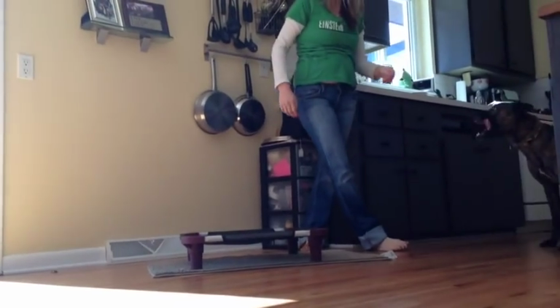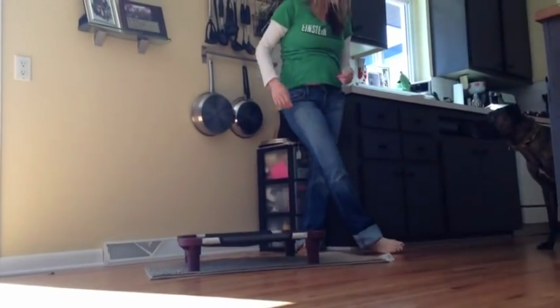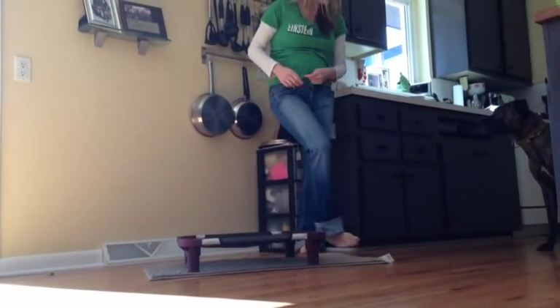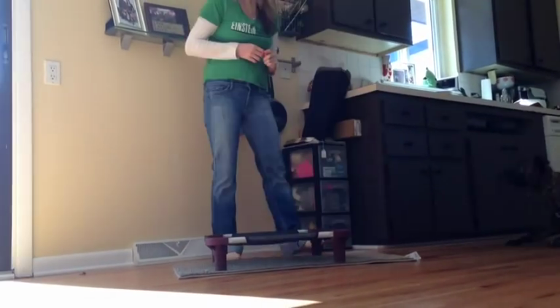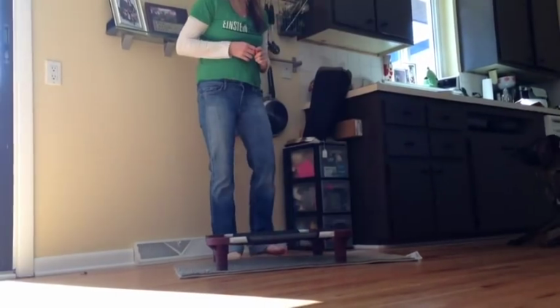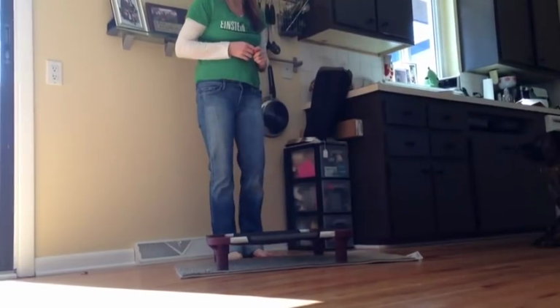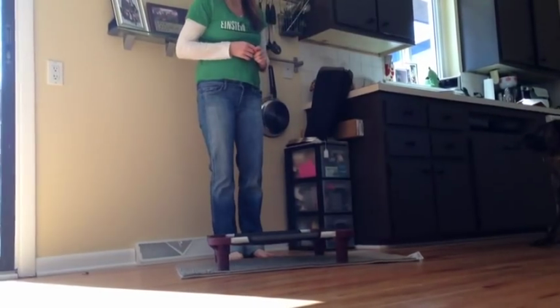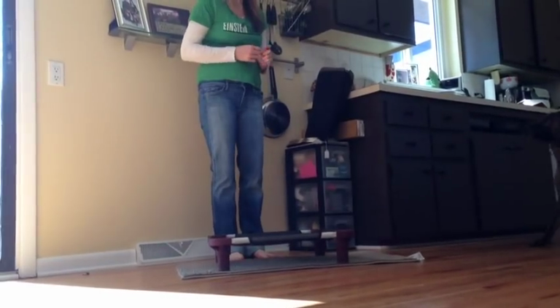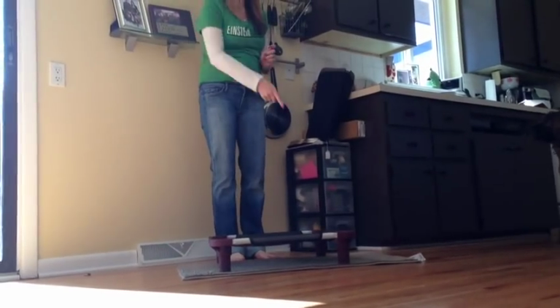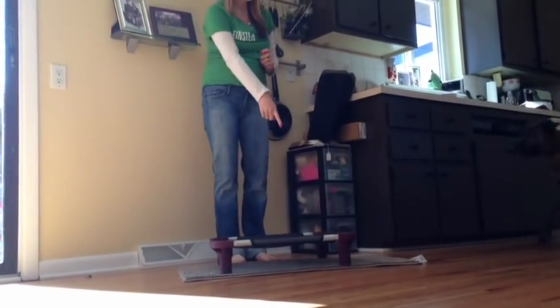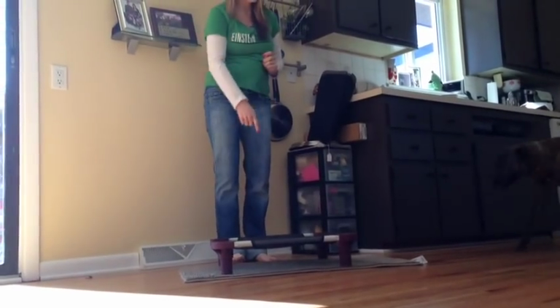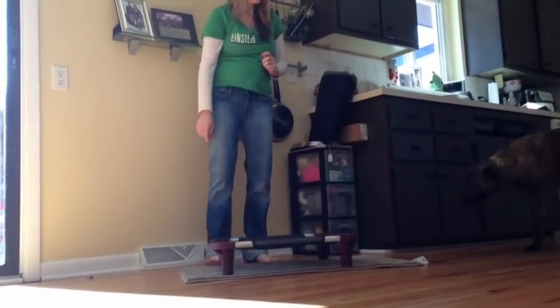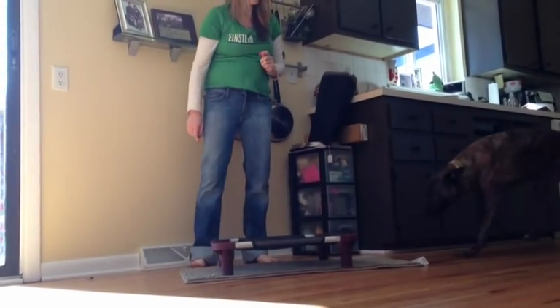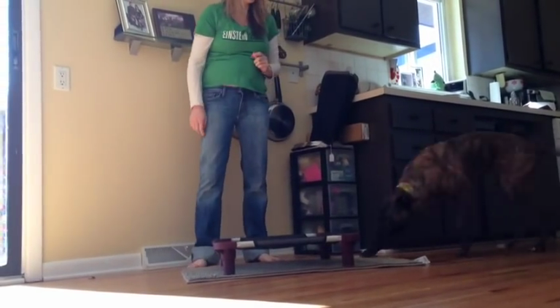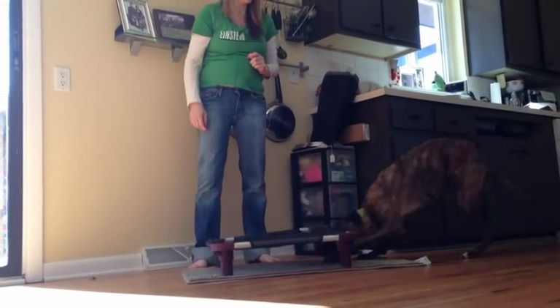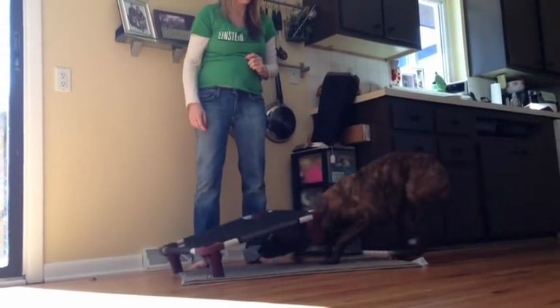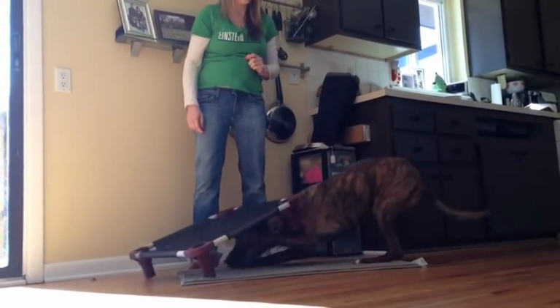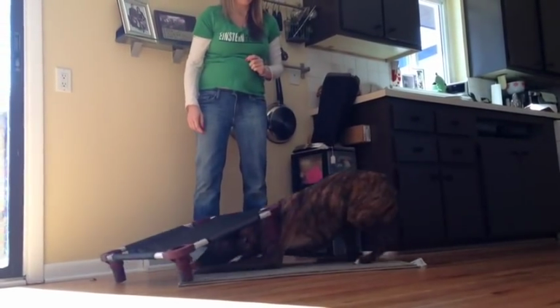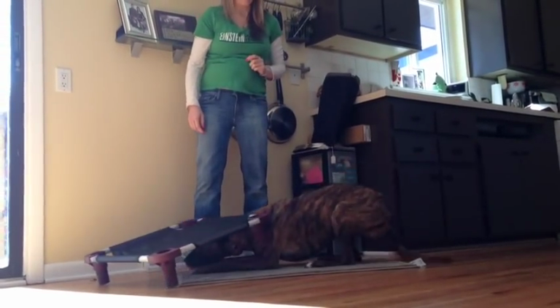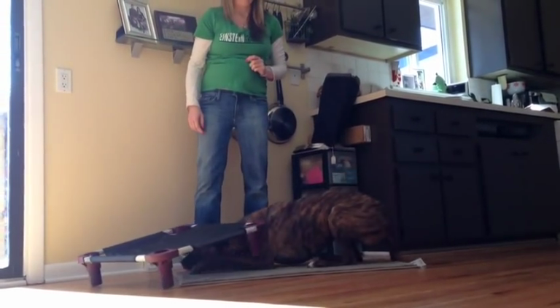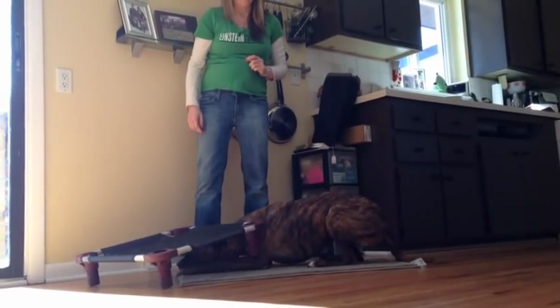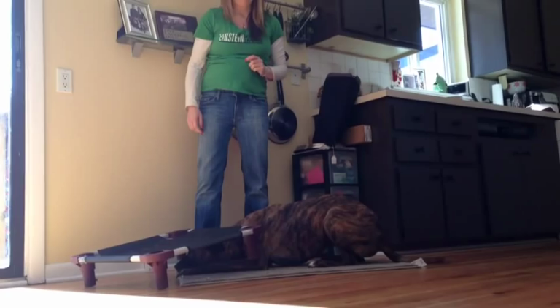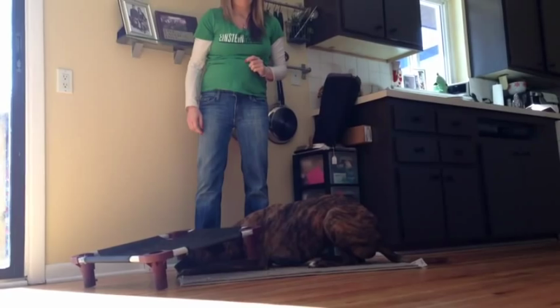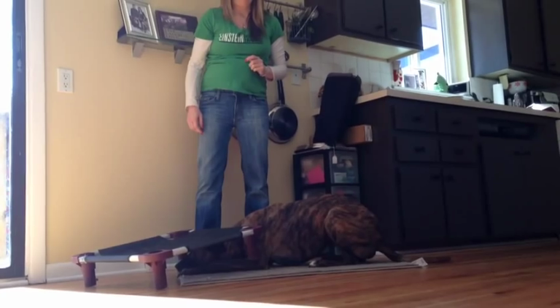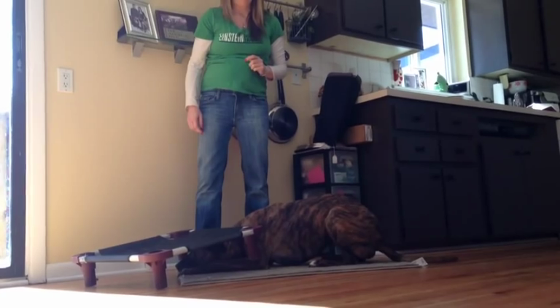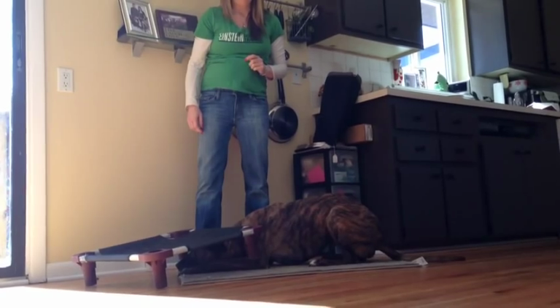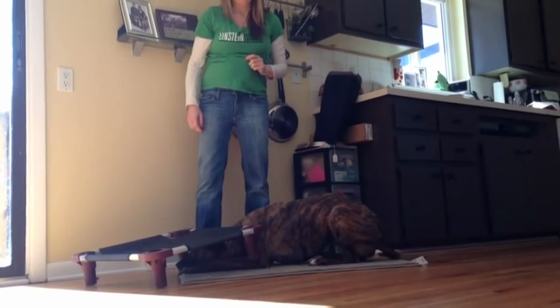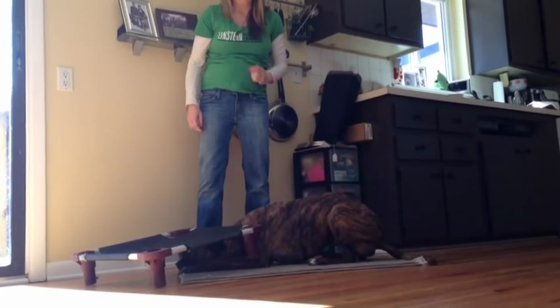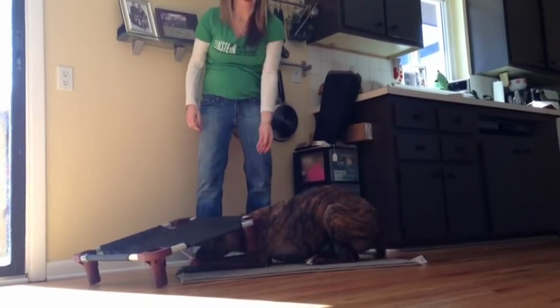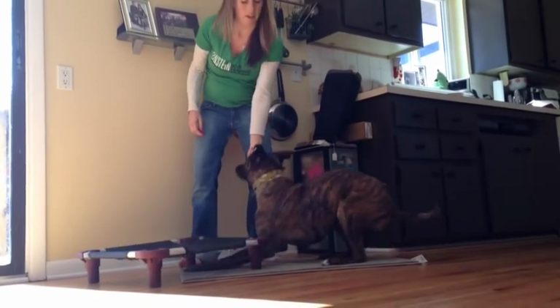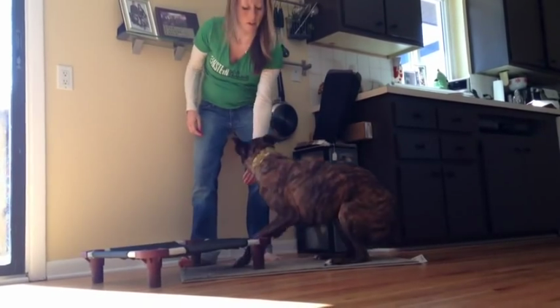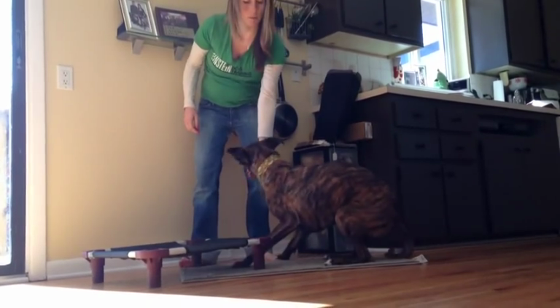Once again, this was Schizo's how-to video to teach your dog how to go hide. Thanks for watching.